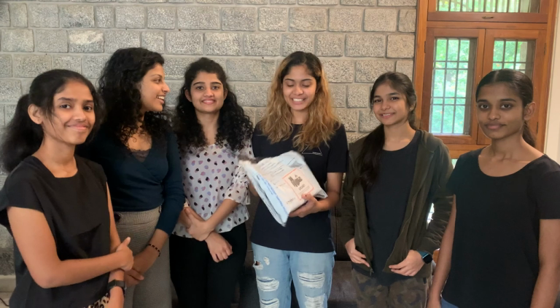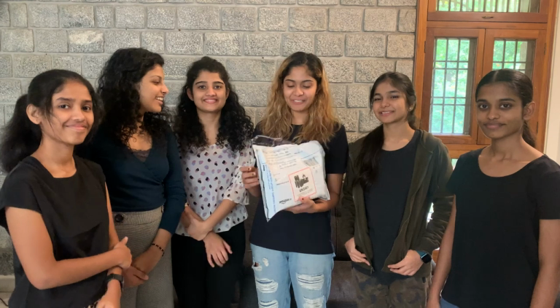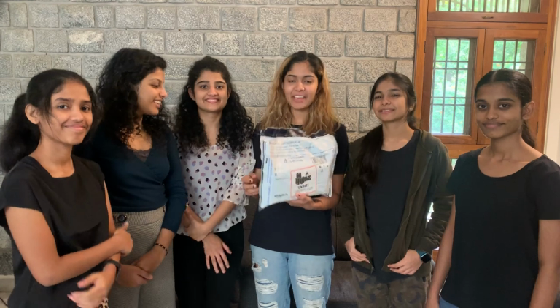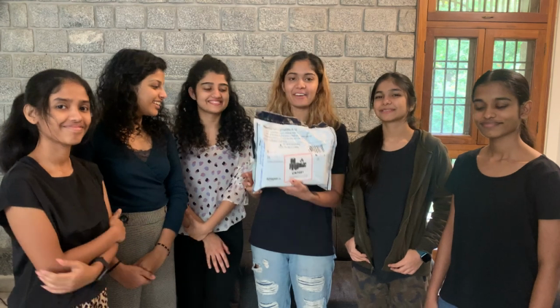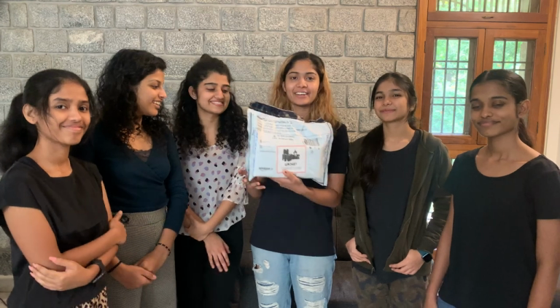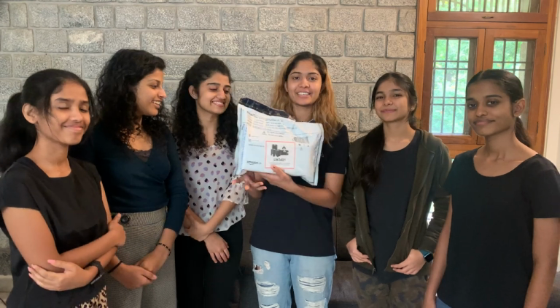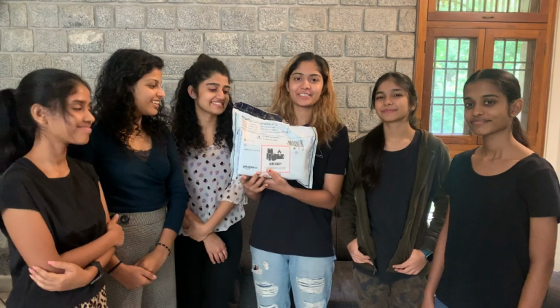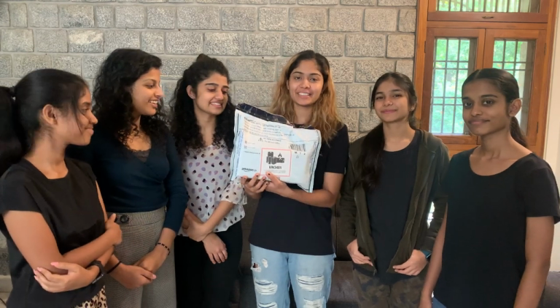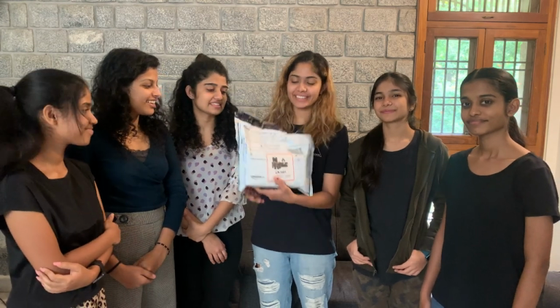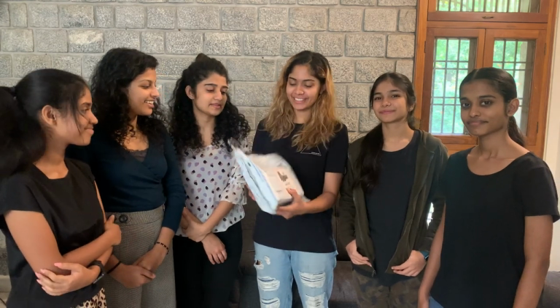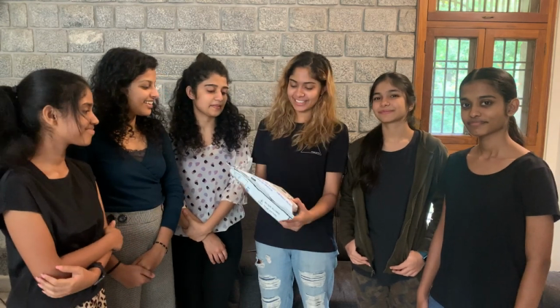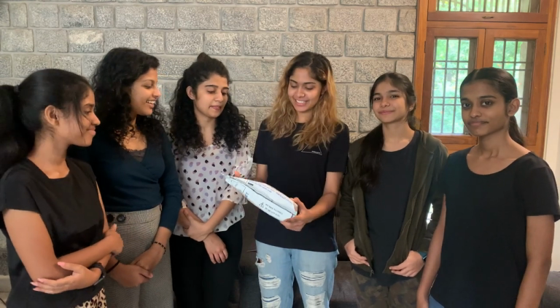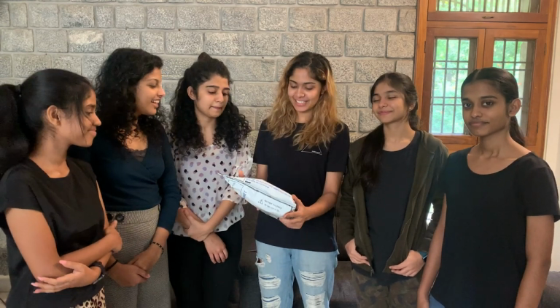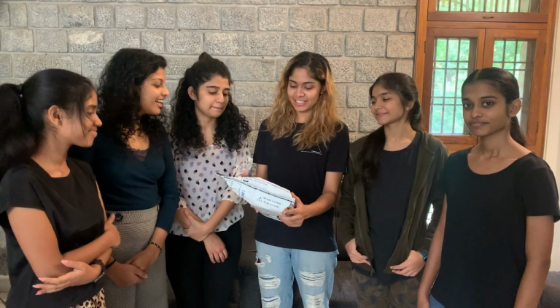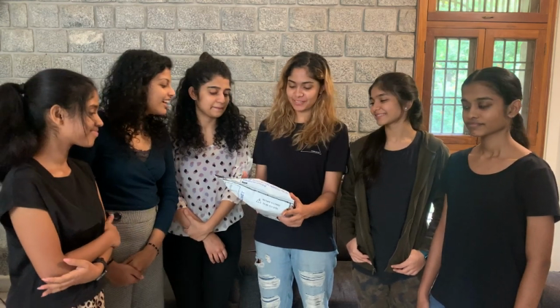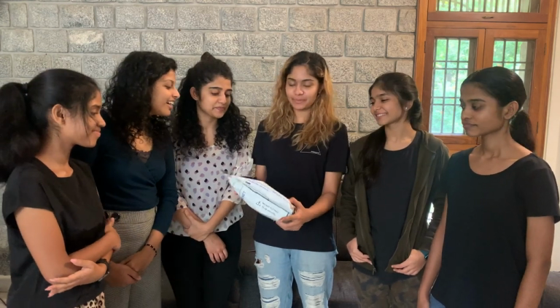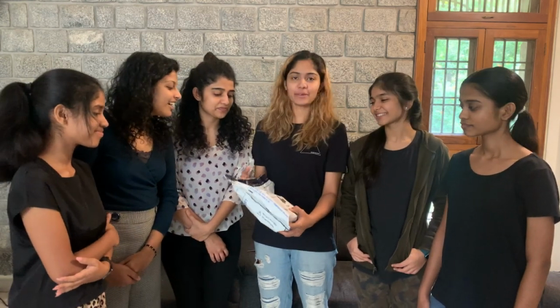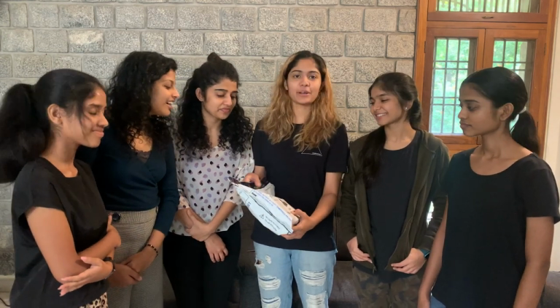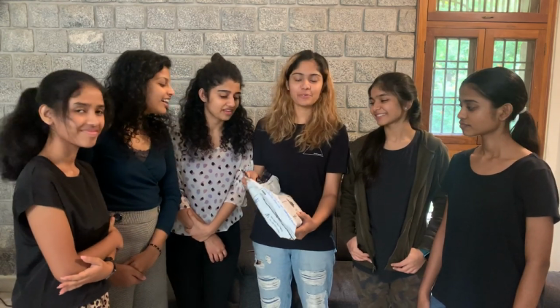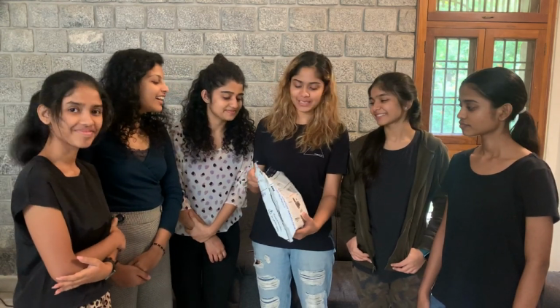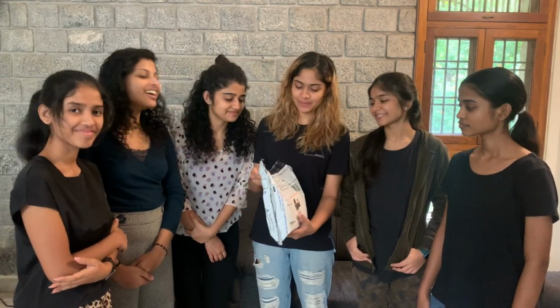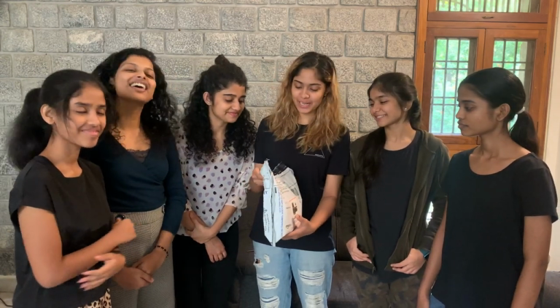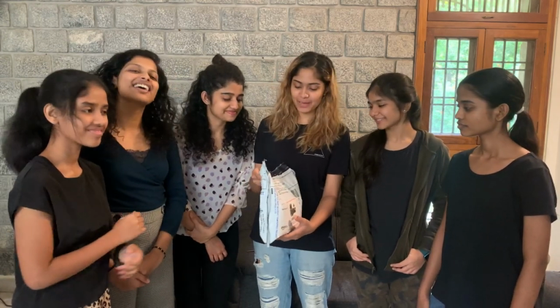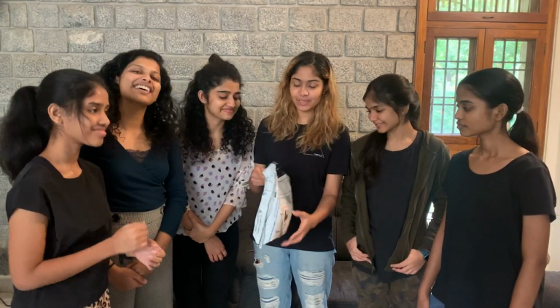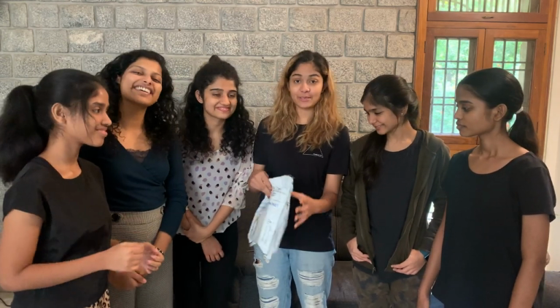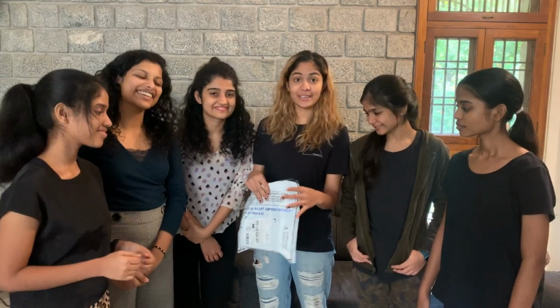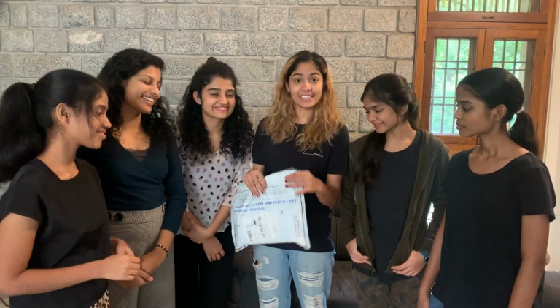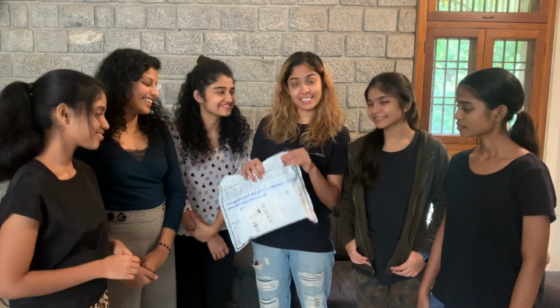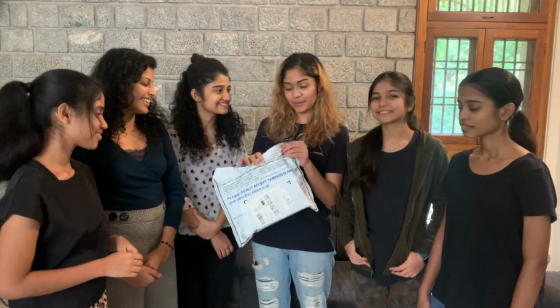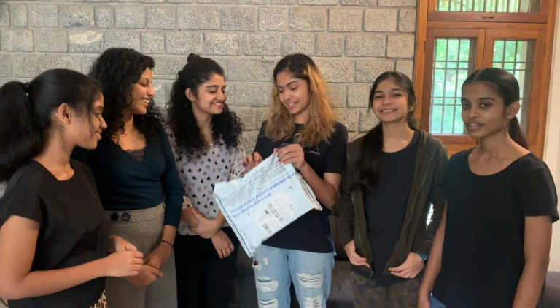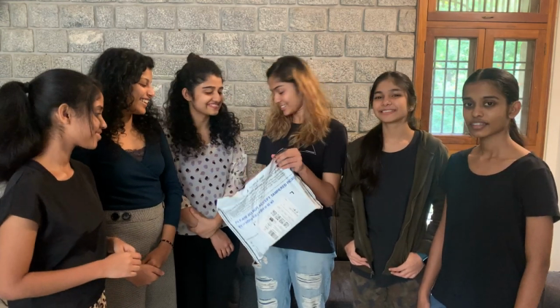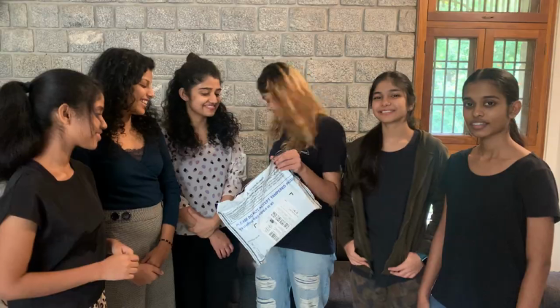Guys, we have a gift here. This is gifted by one of our subscribers. So let's see what it is.